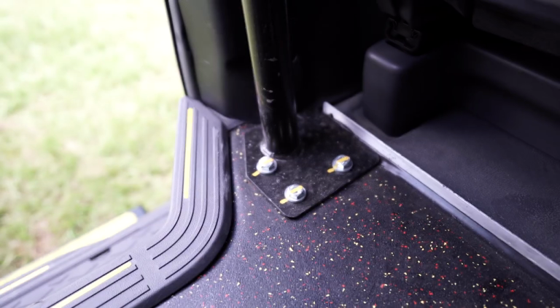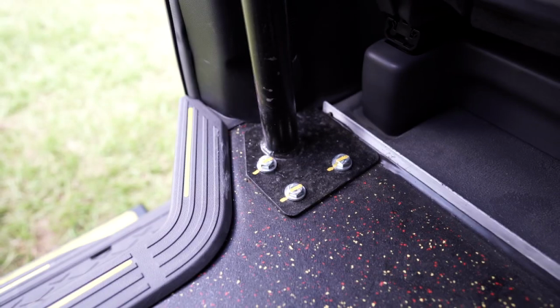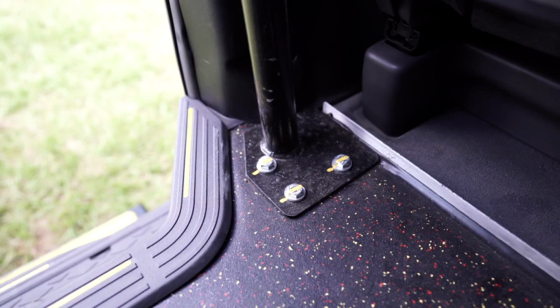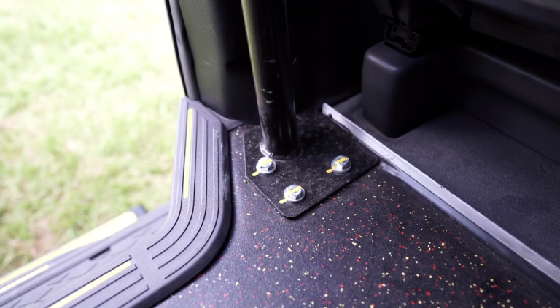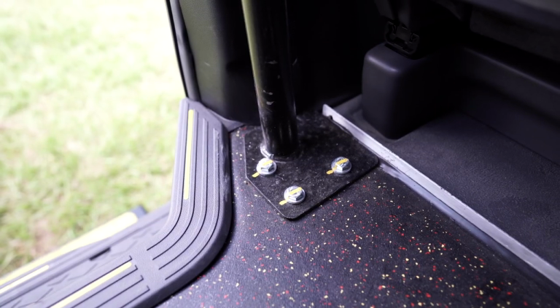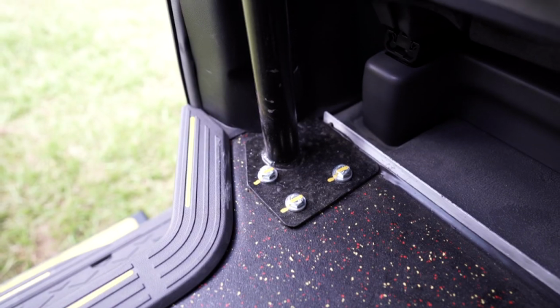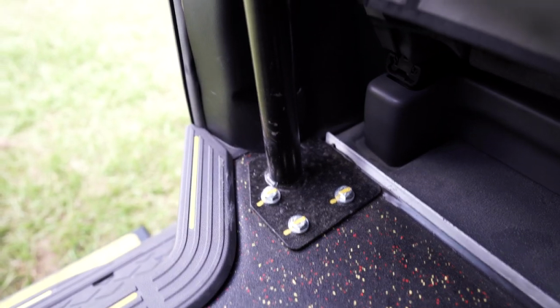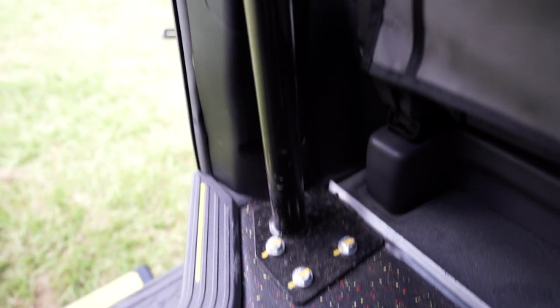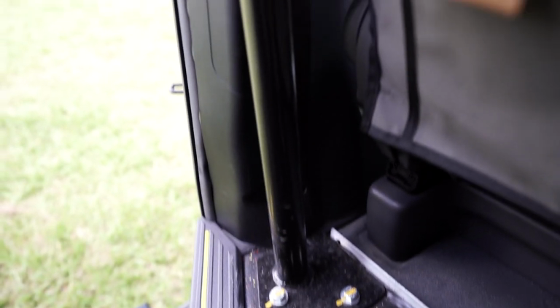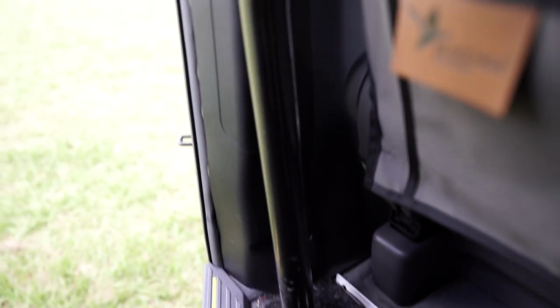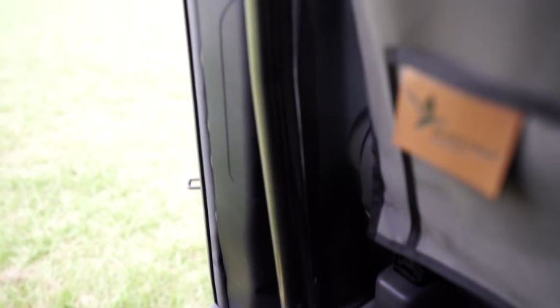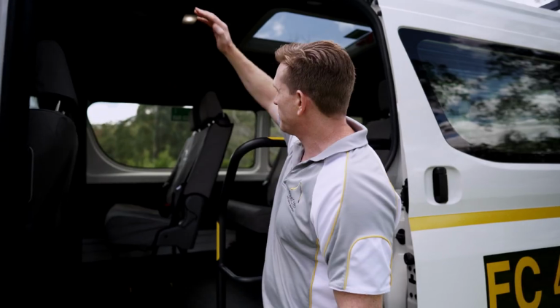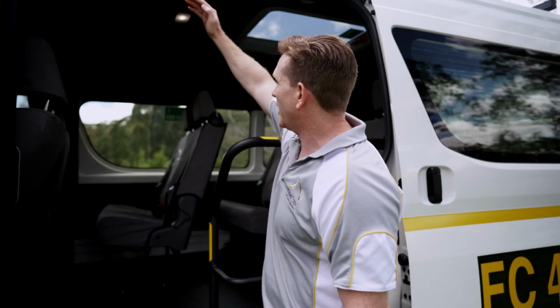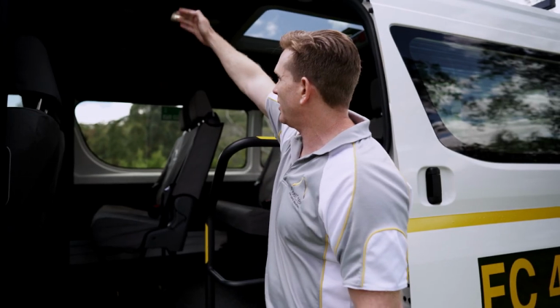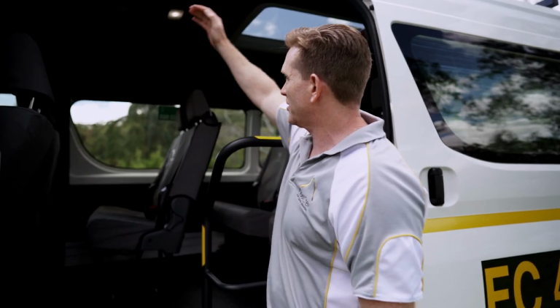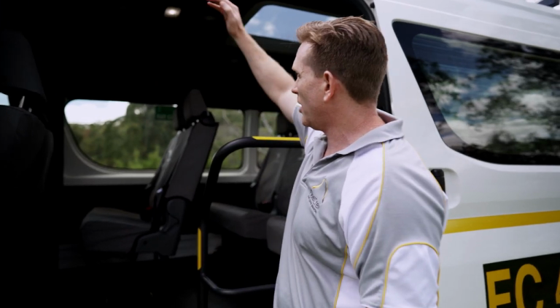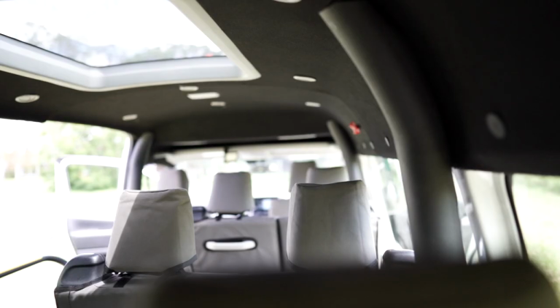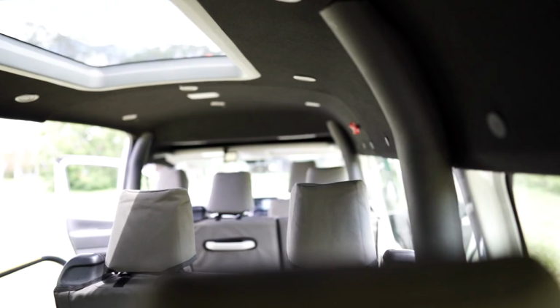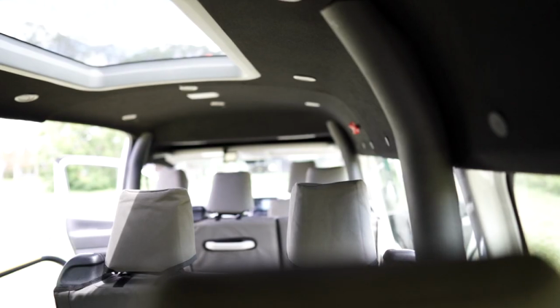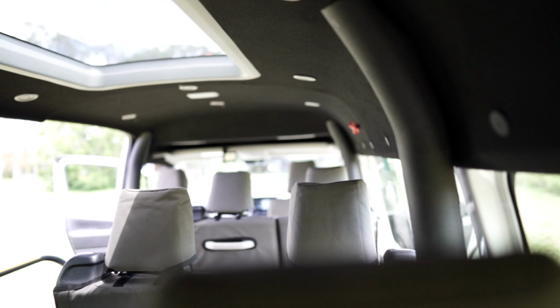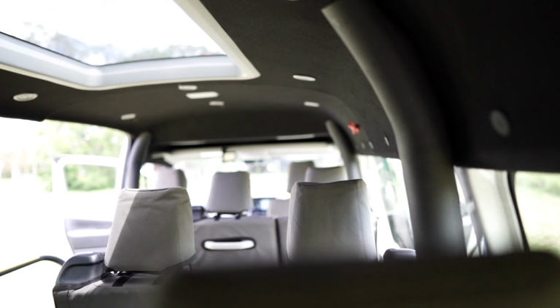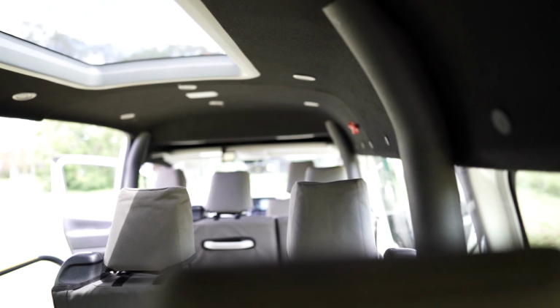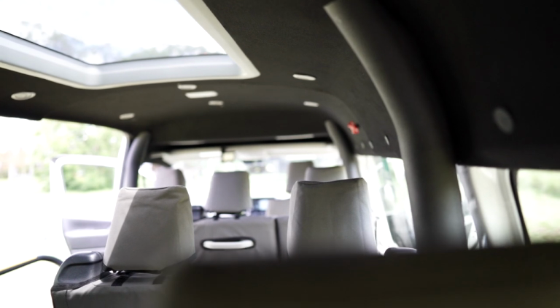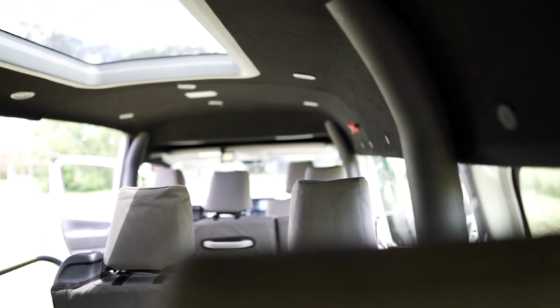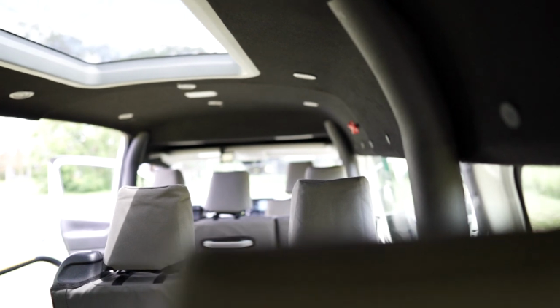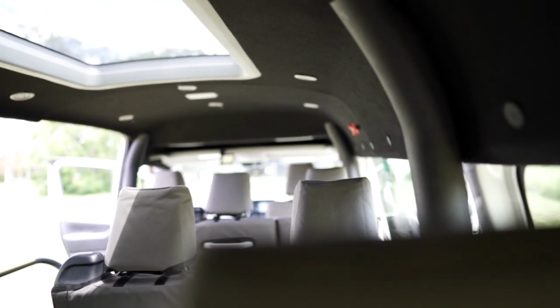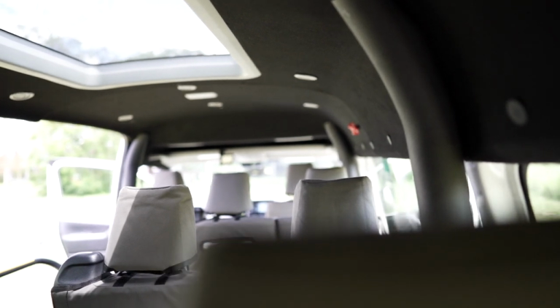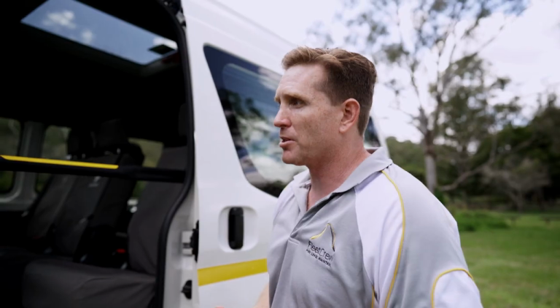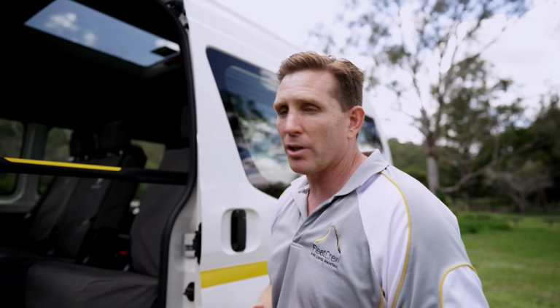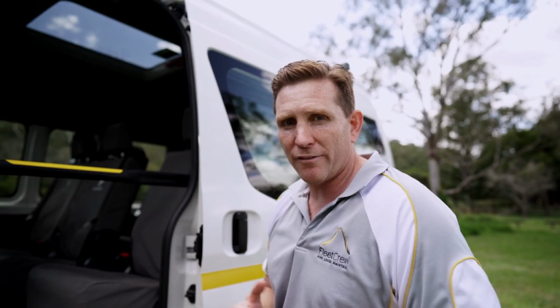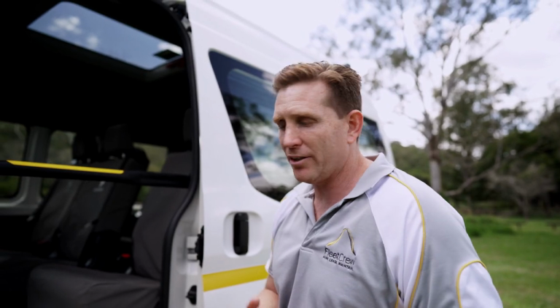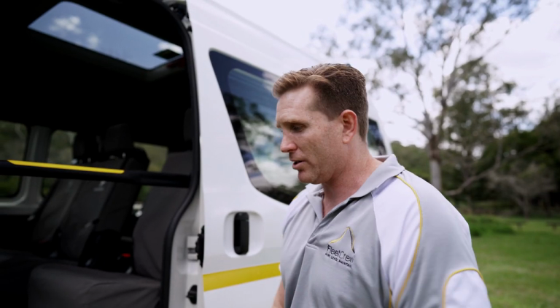Rollover protection — internal ROPS — and the ROPS are hidden inside the ceiling there, so you don't have that possibility of head knocks.